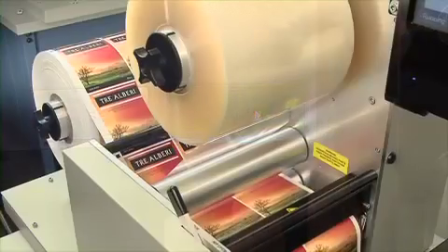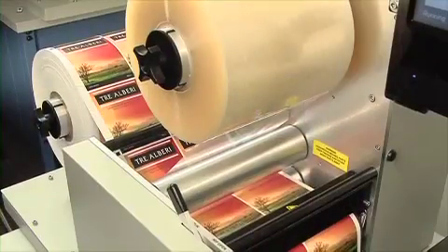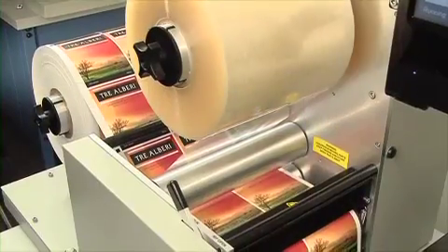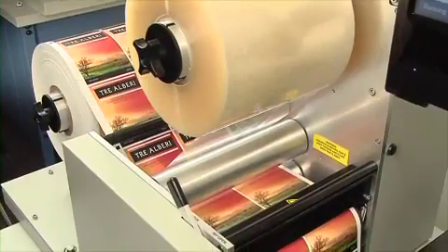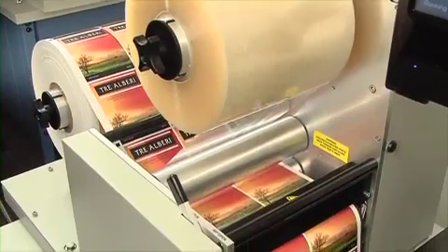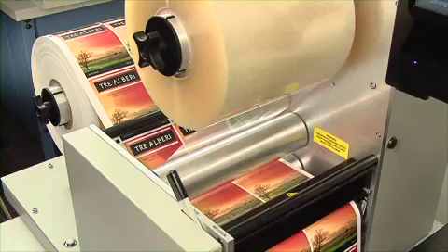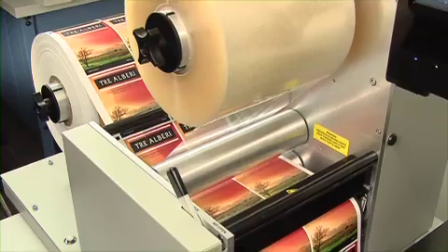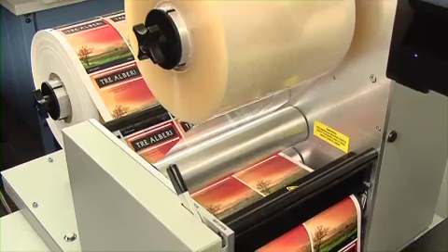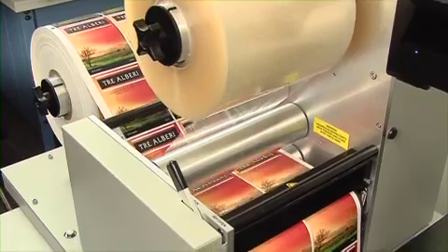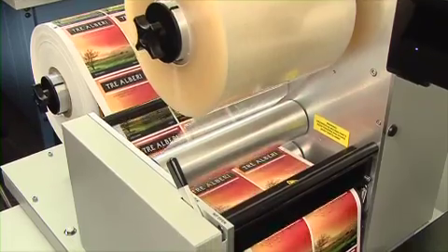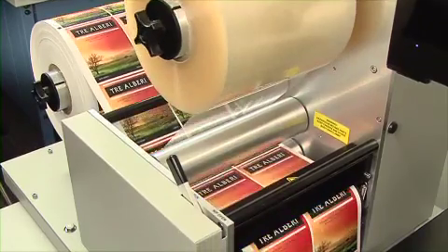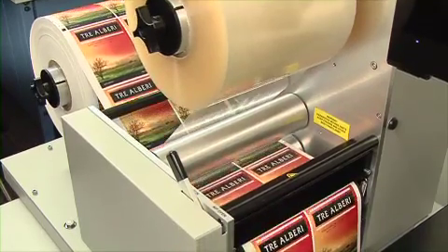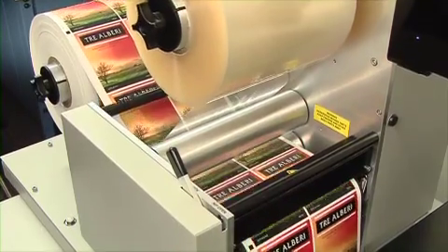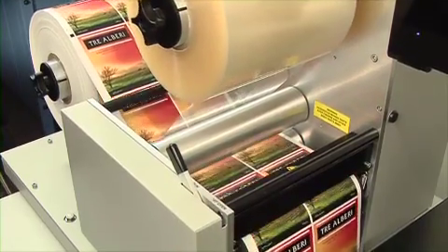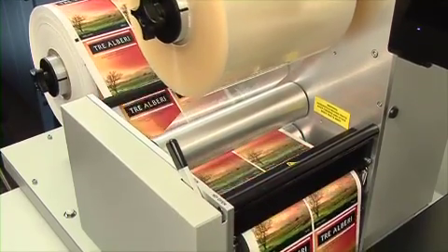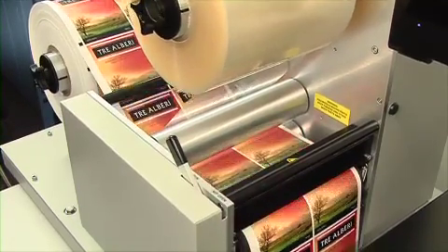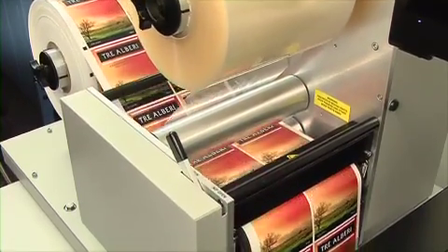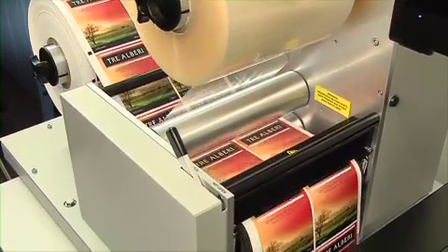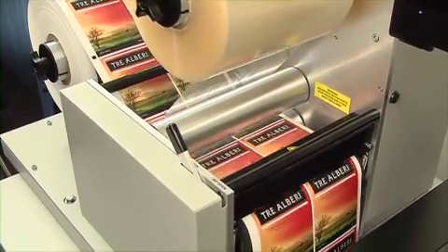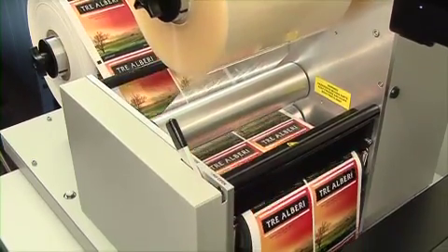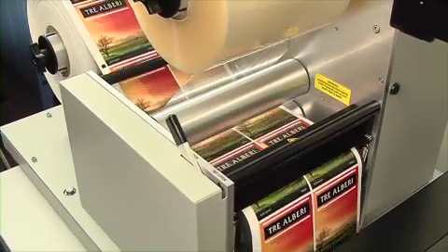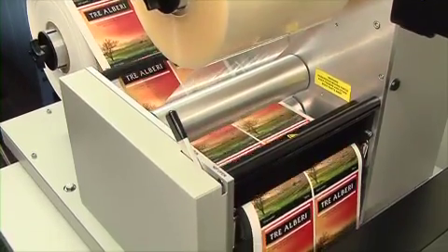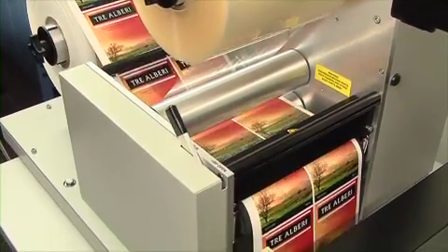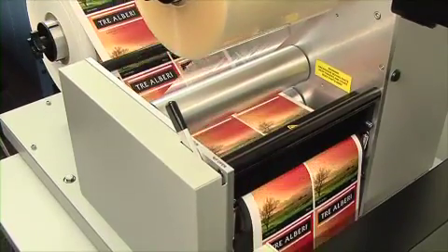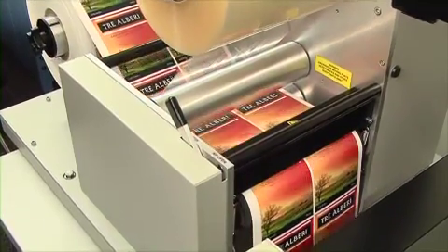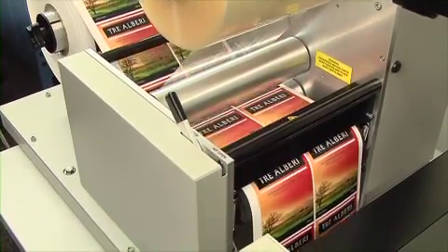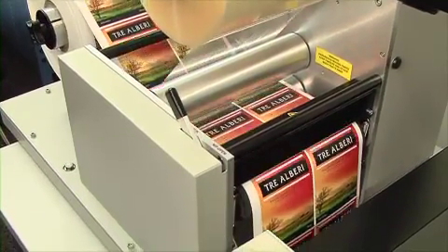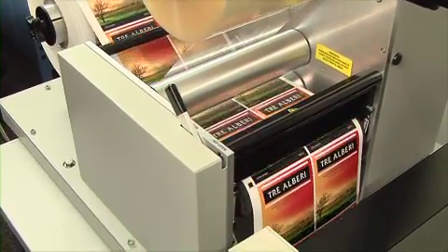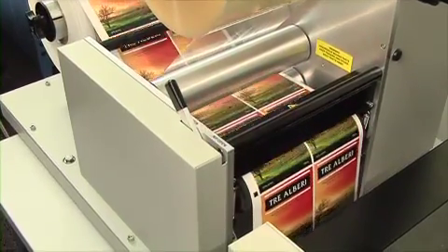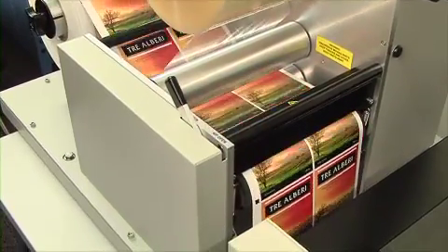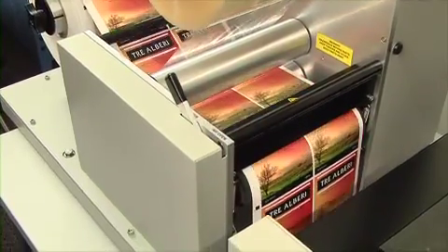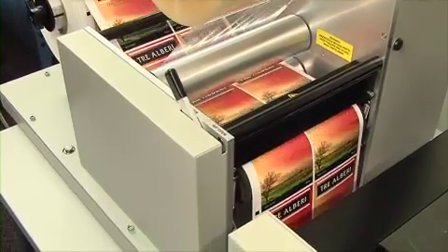First, FX-1200 laminates the printed material, providing a finished, glossy, and durable surface to your labels.